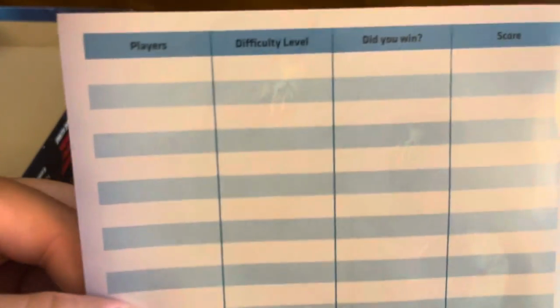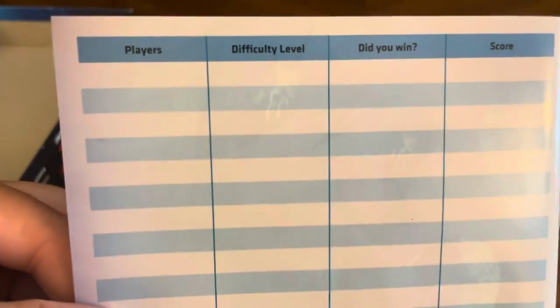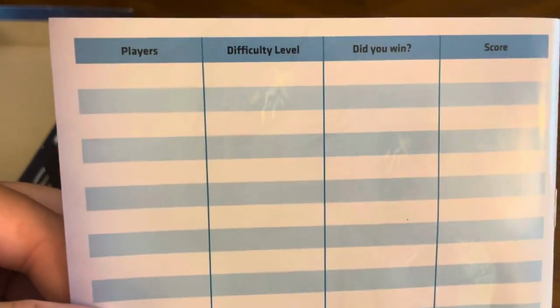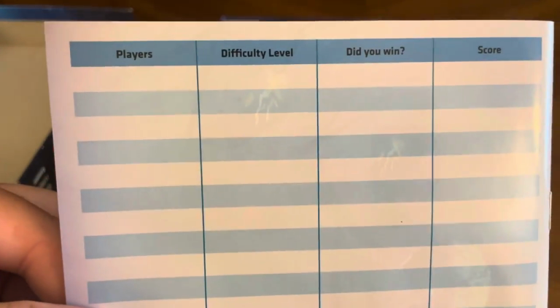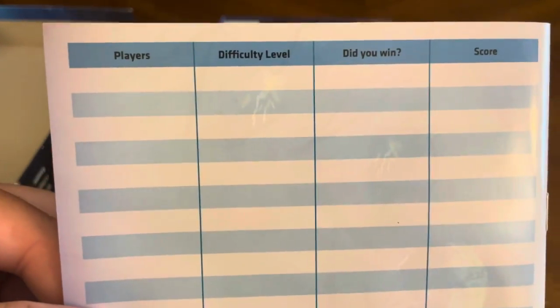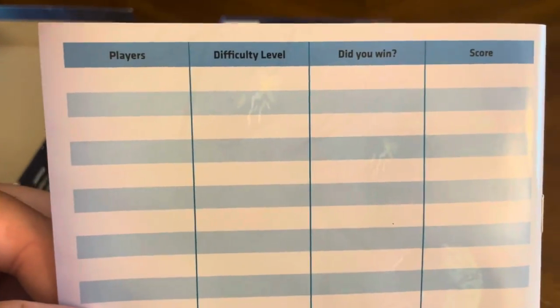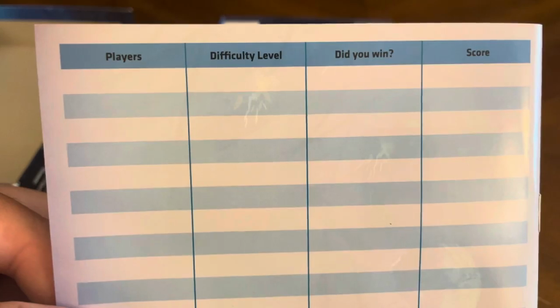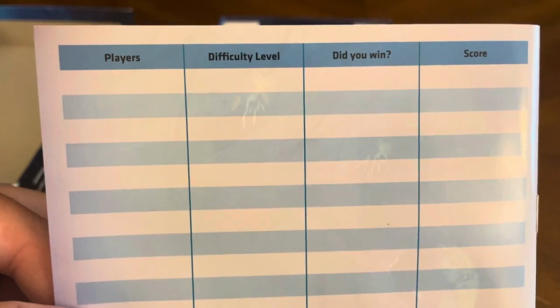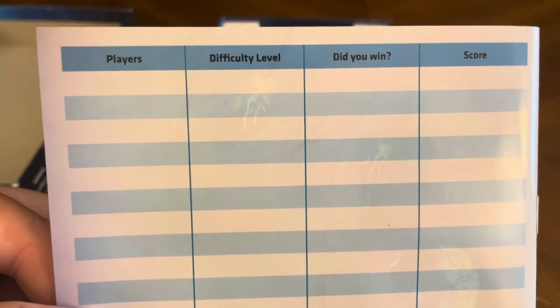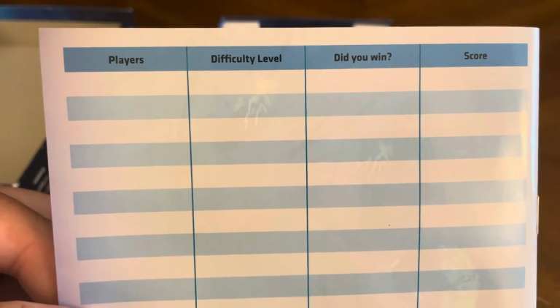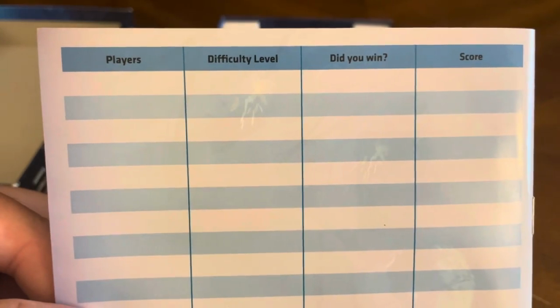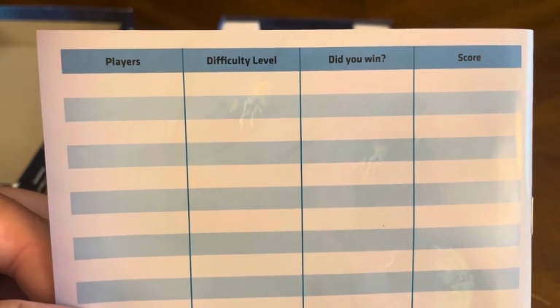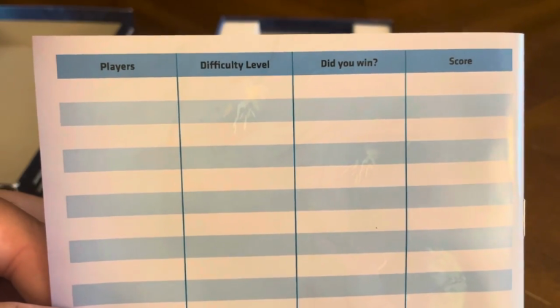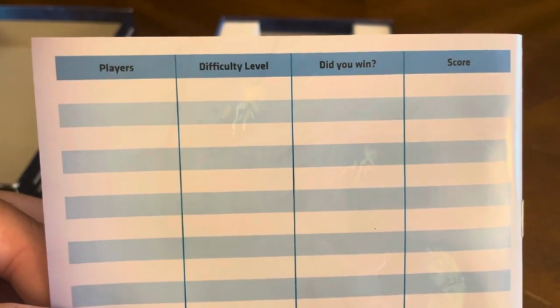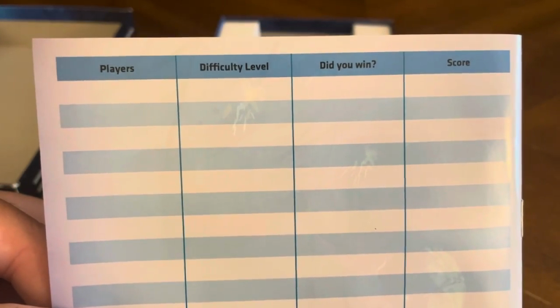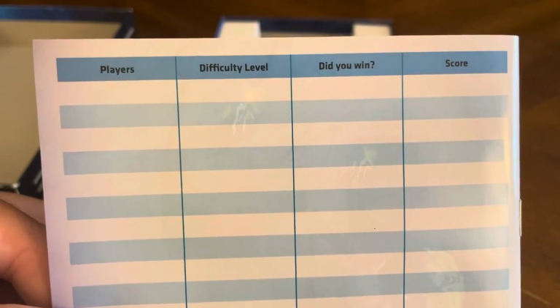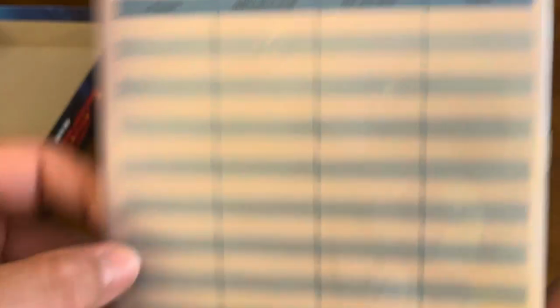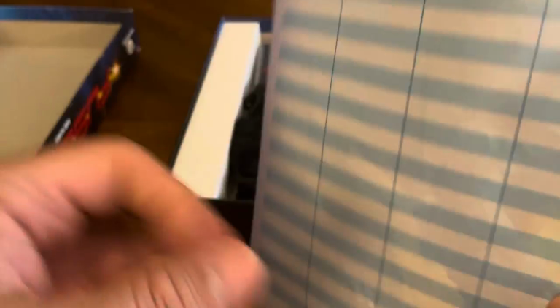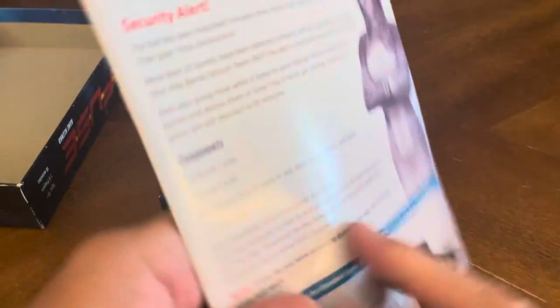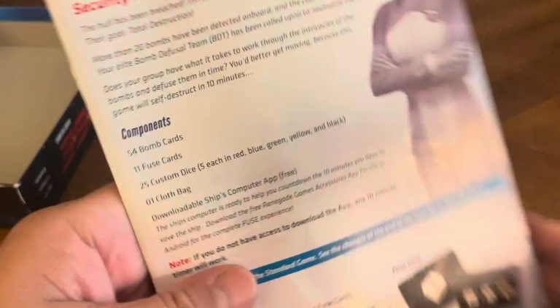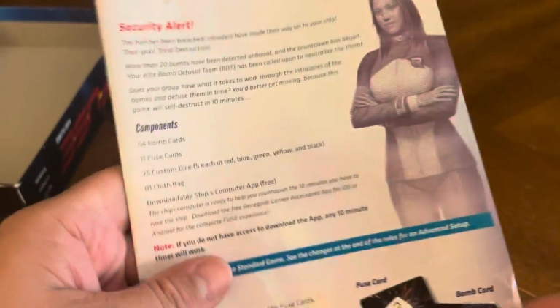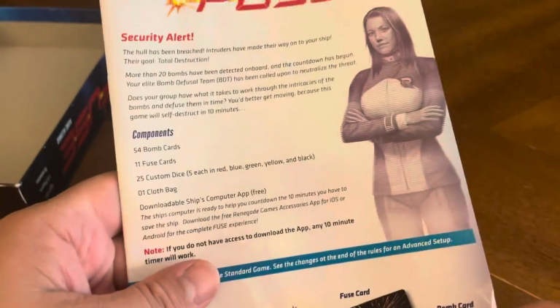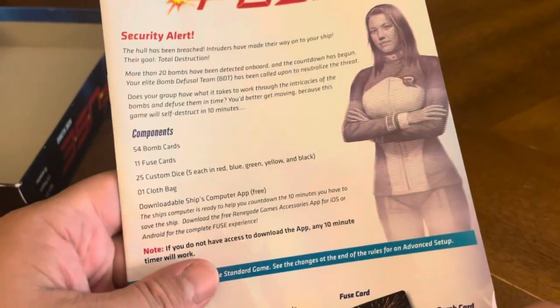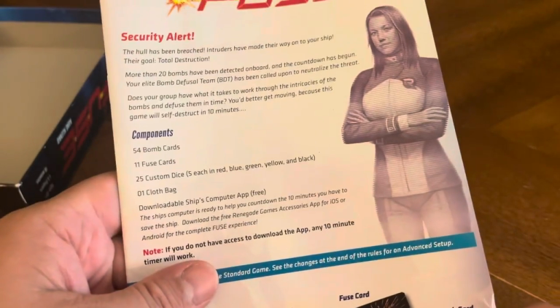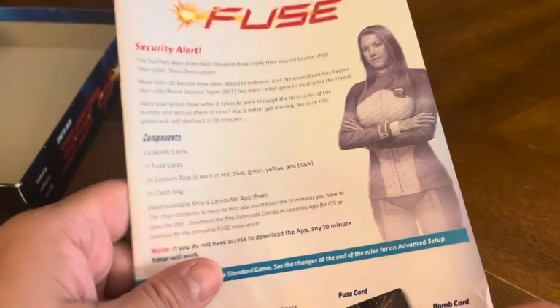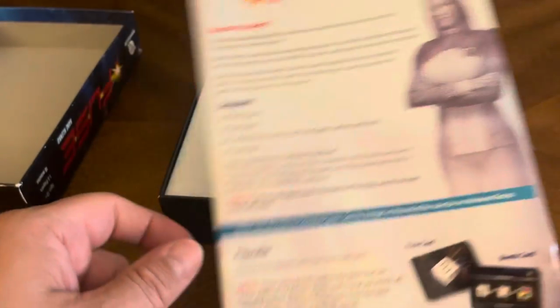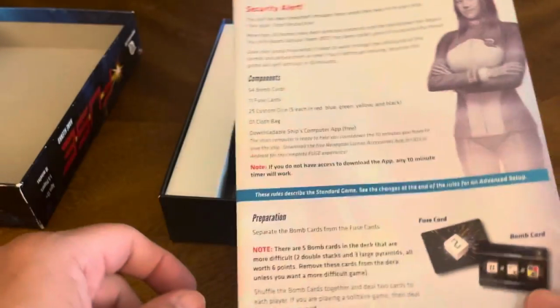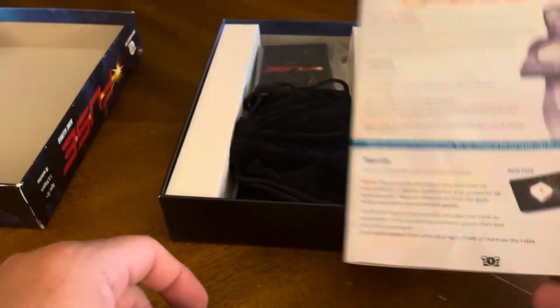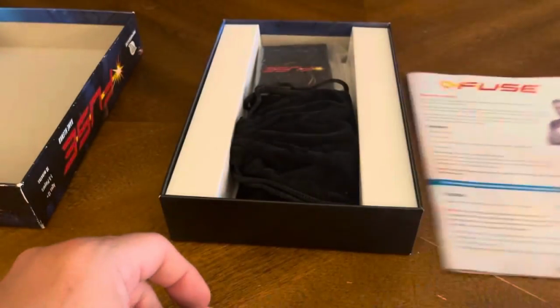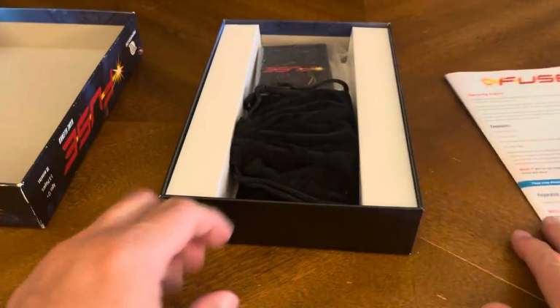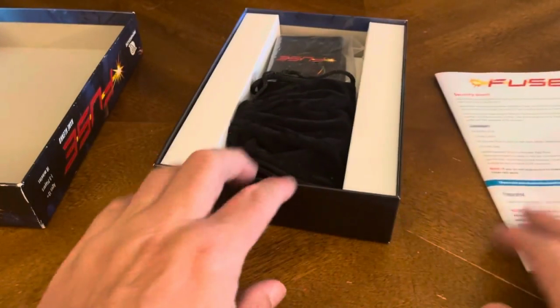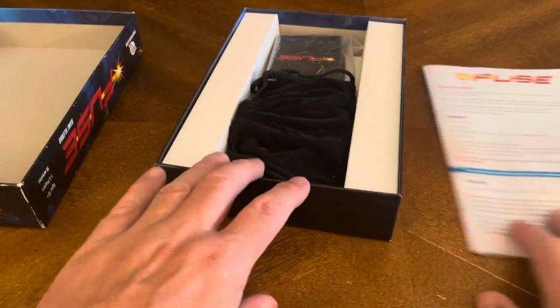And there's your score sheet — players, difficulty level, did you win, score. That's your rulebook.